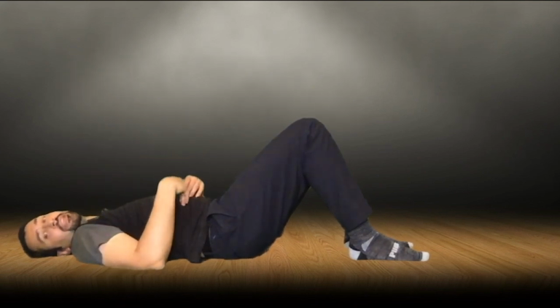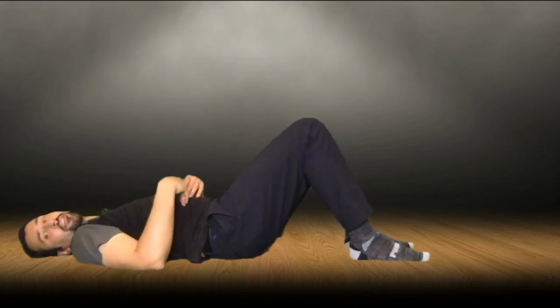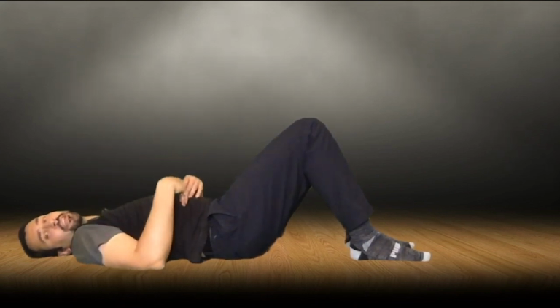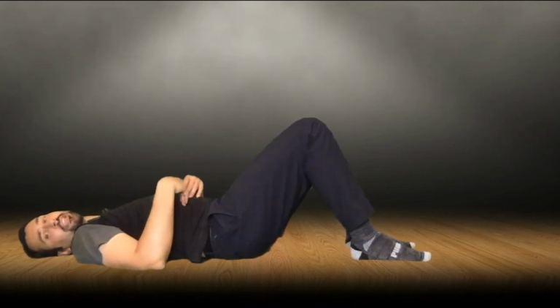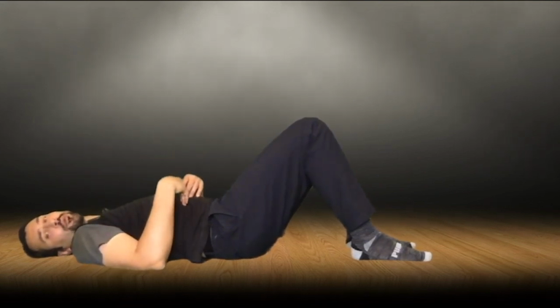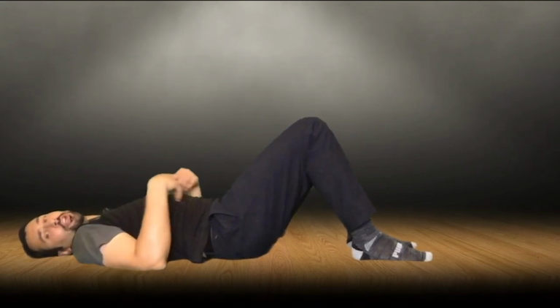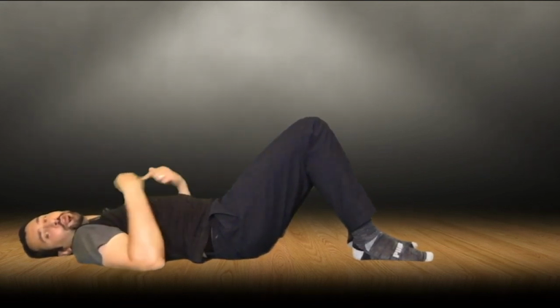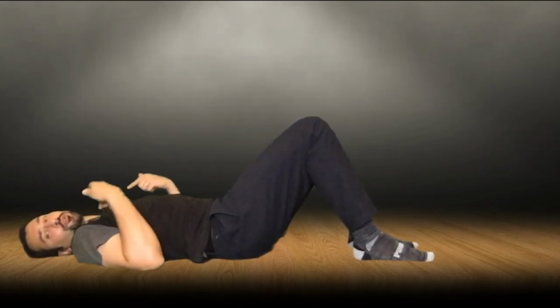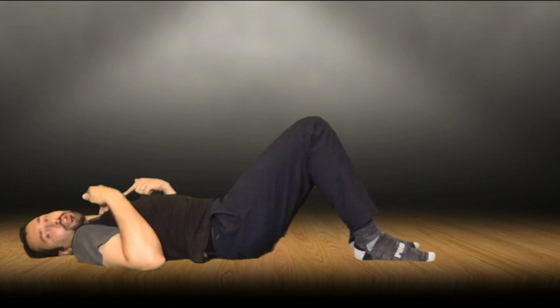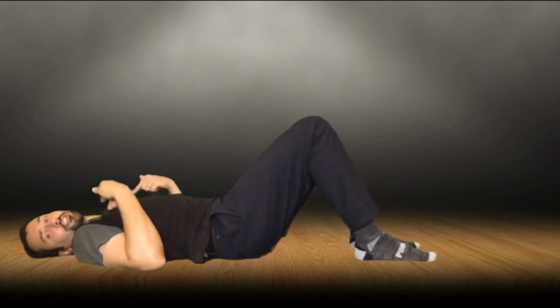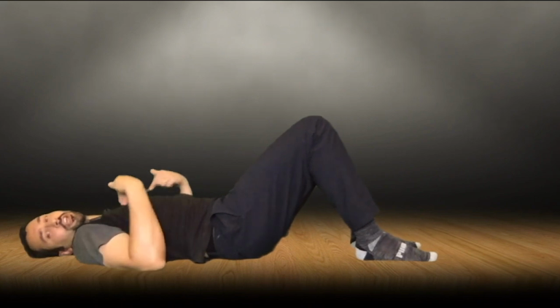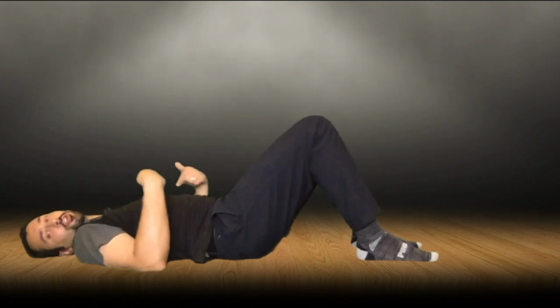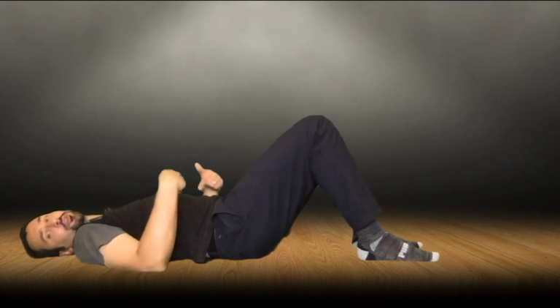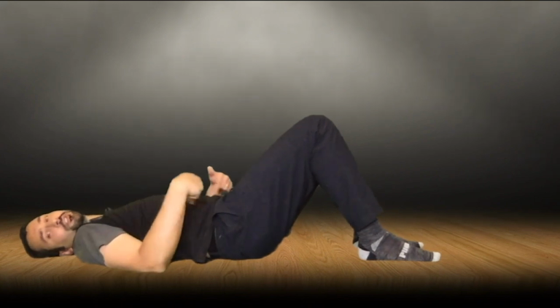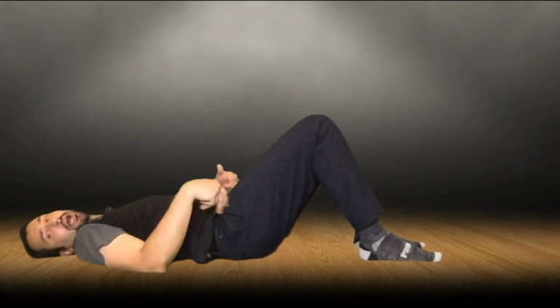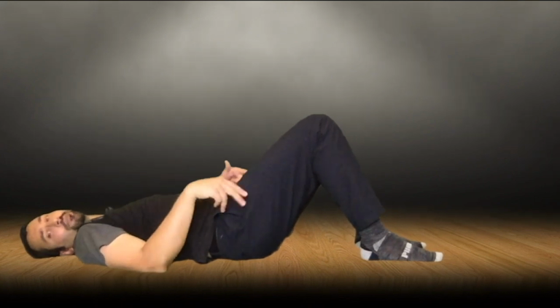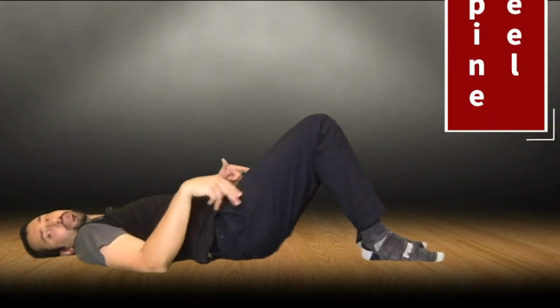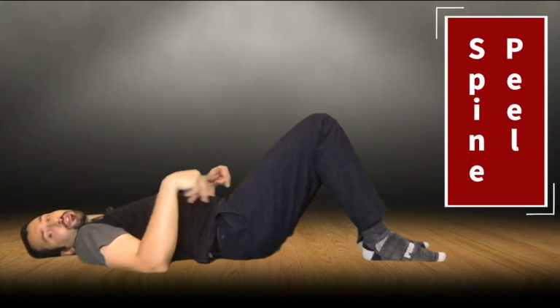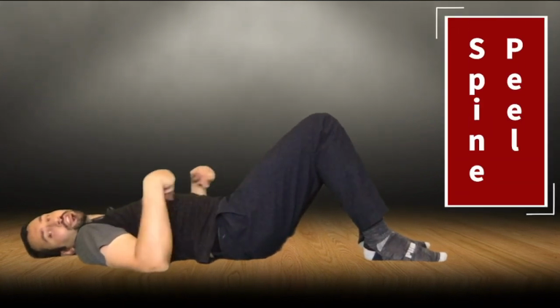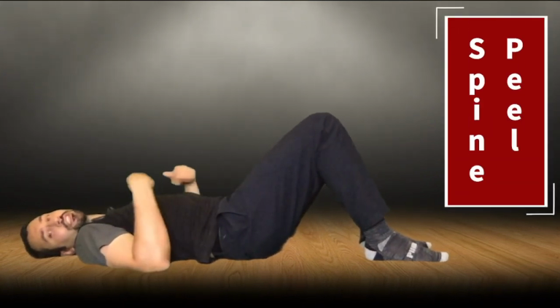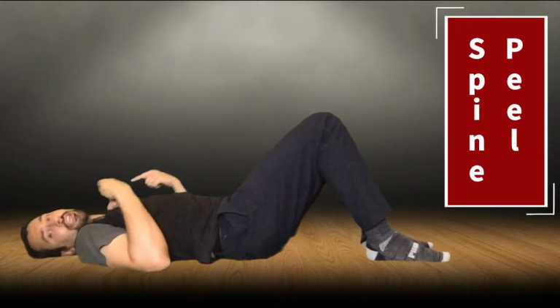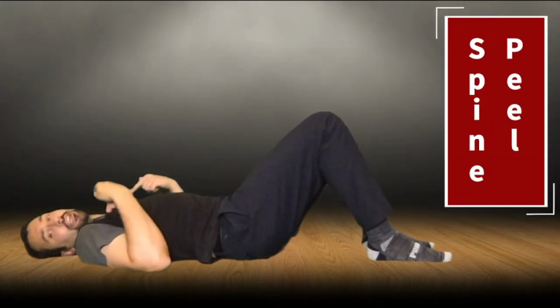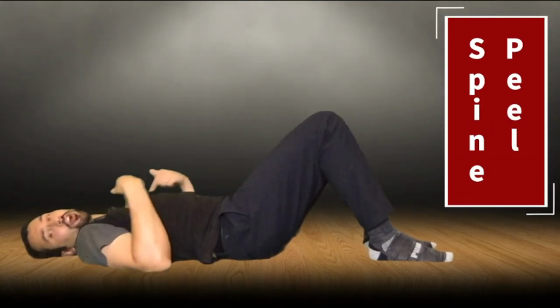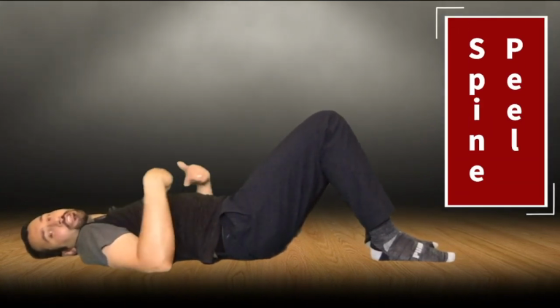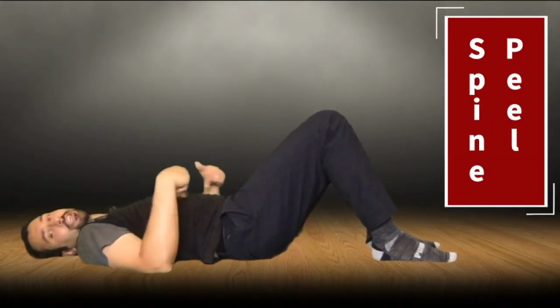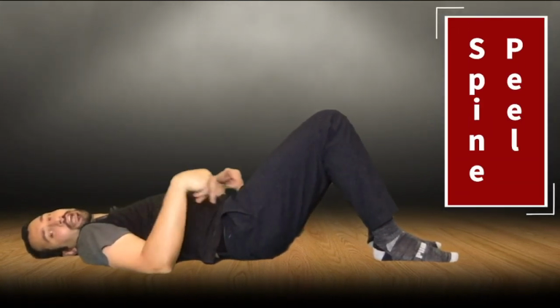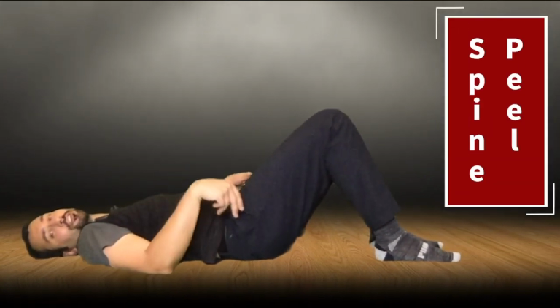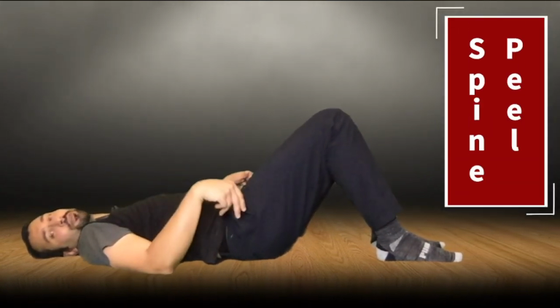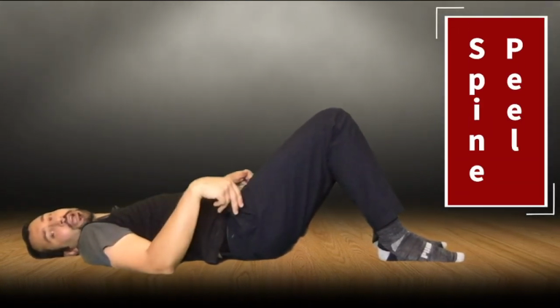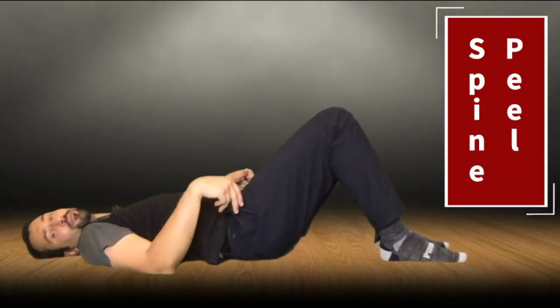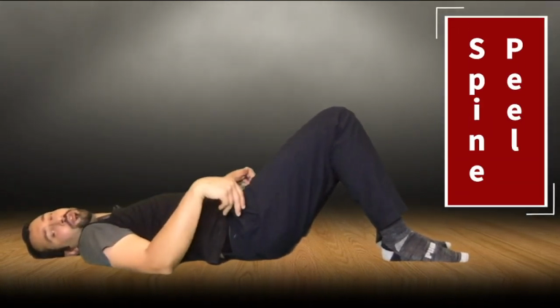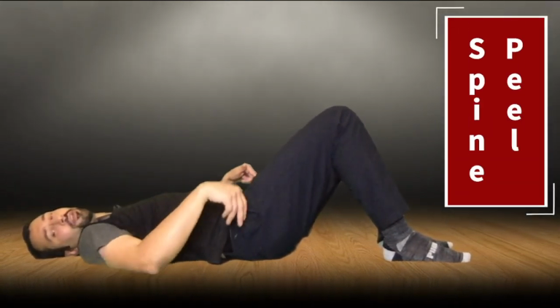Now the next thing we're going to do is a spine peel. This is going to get our entire spine moving.